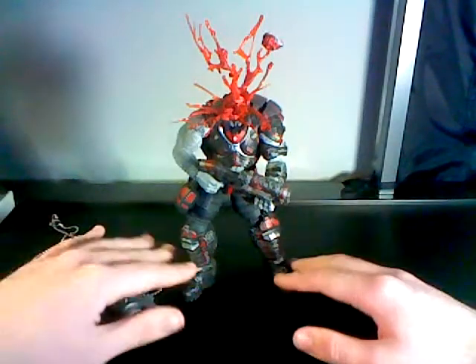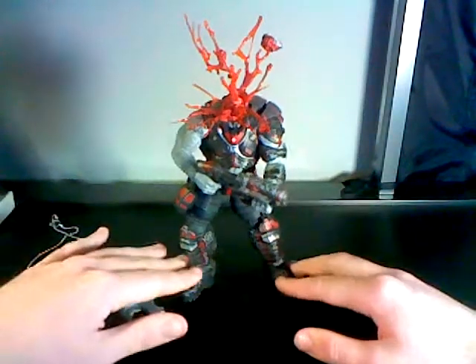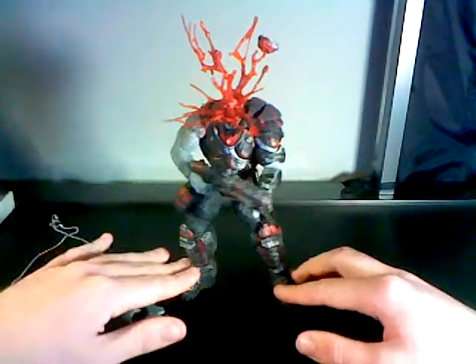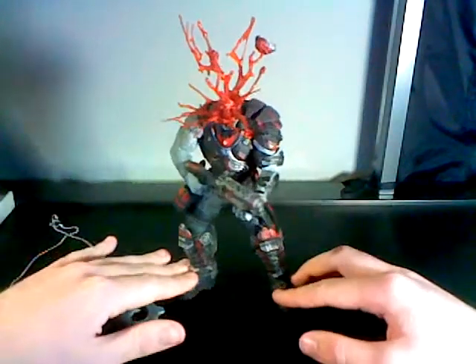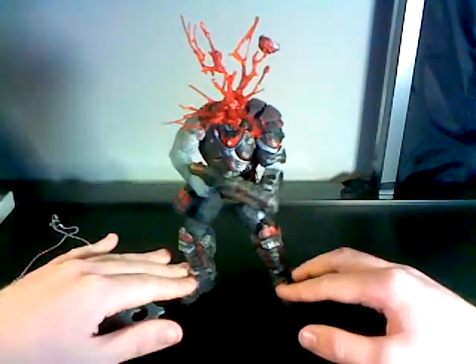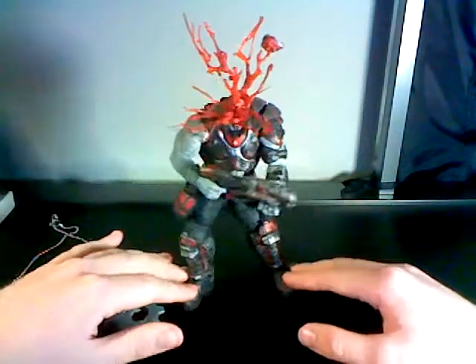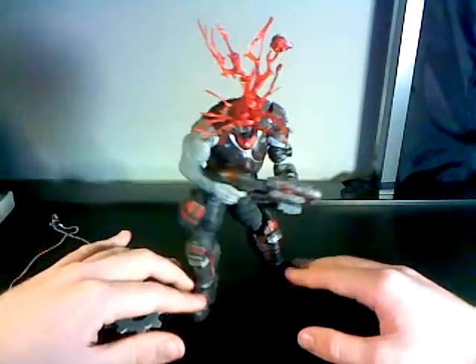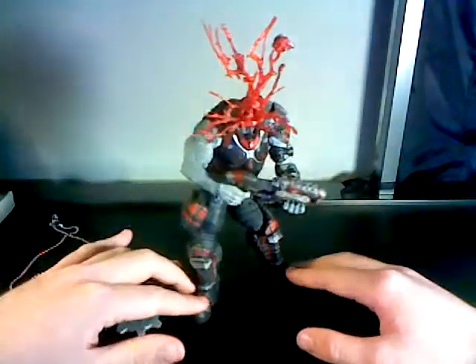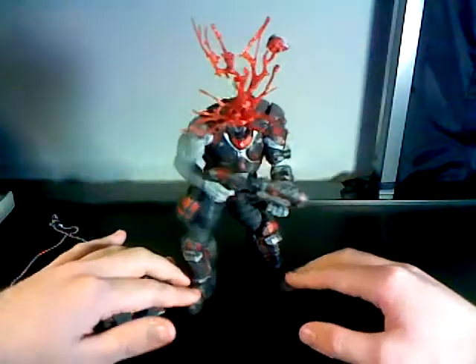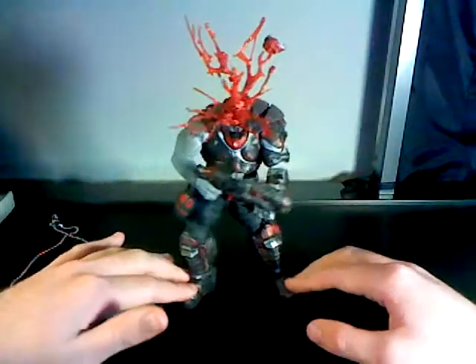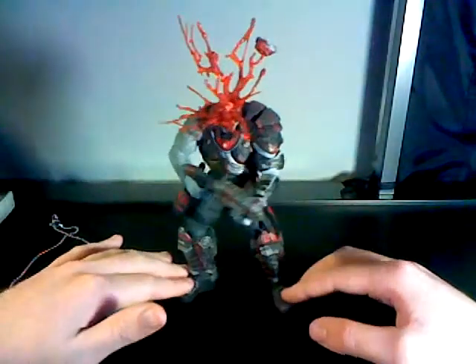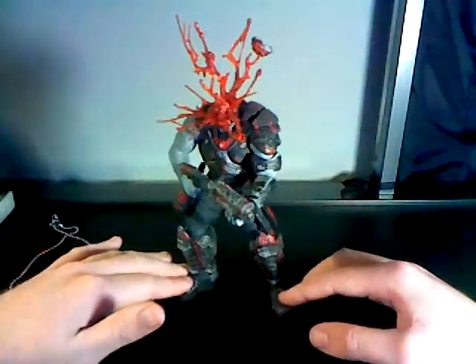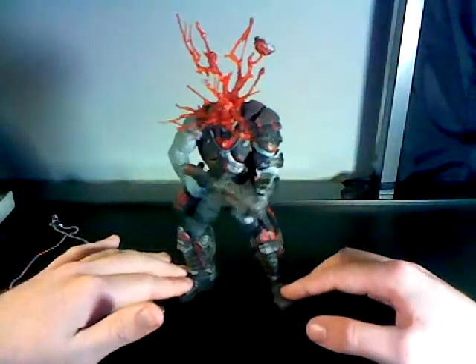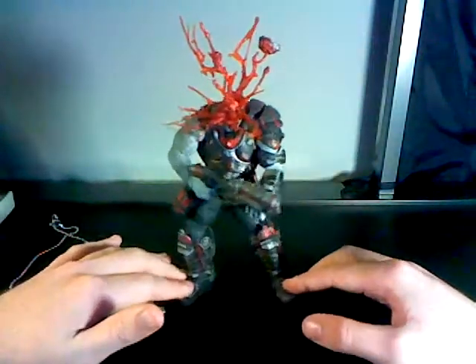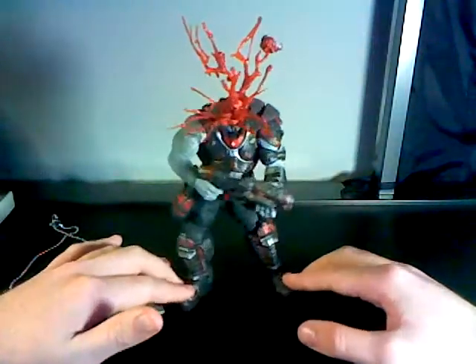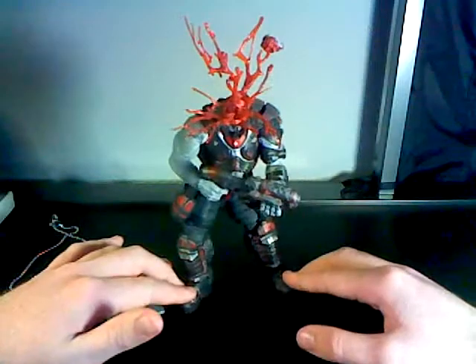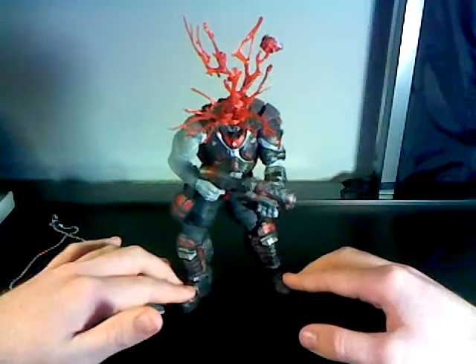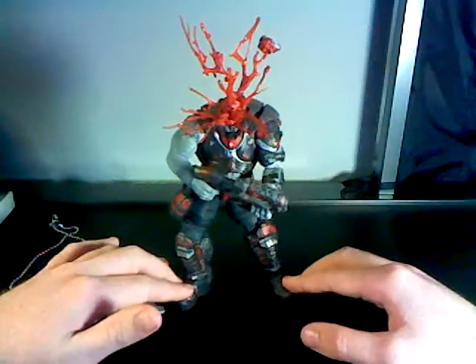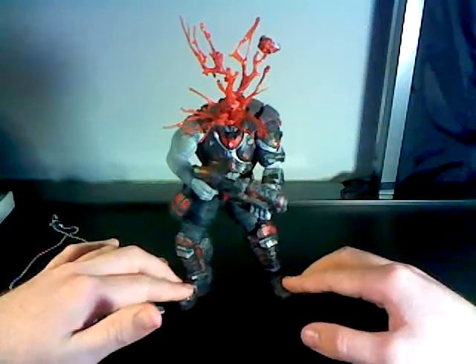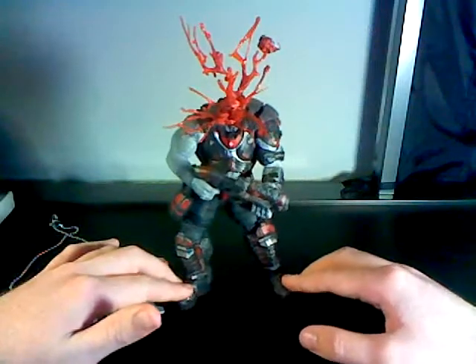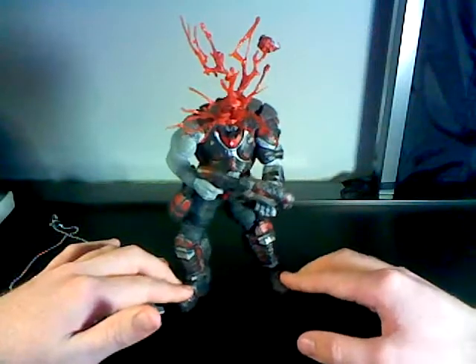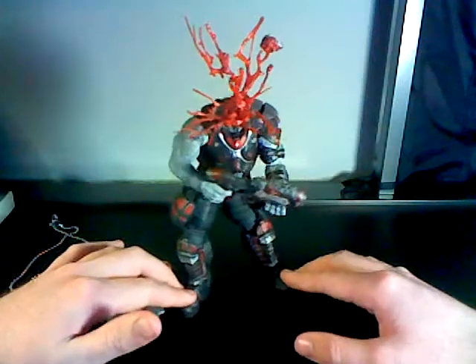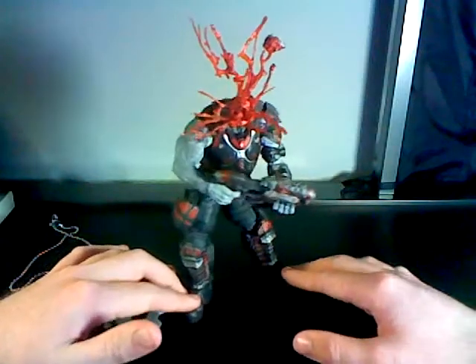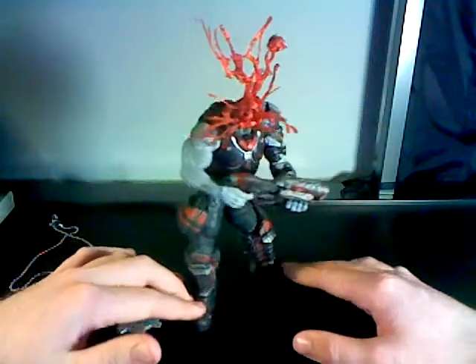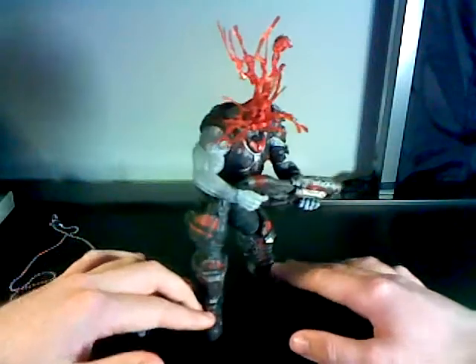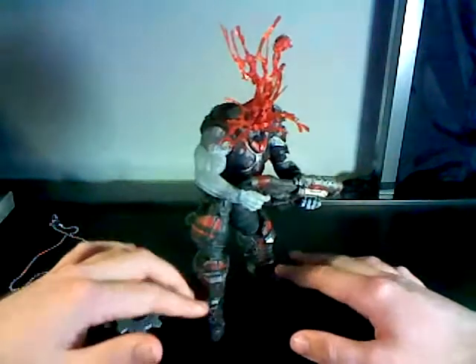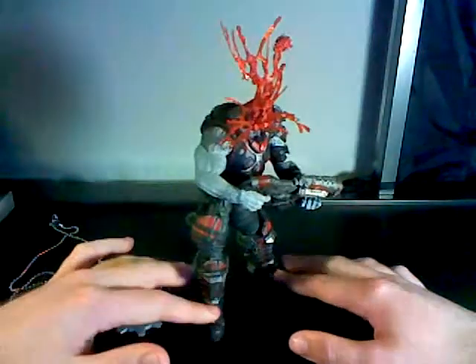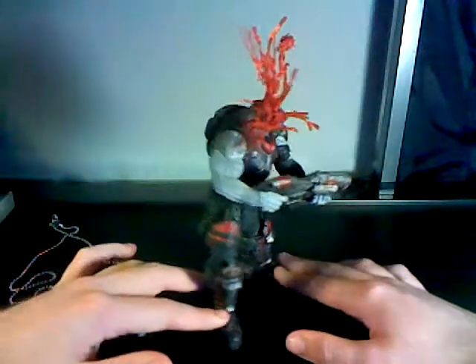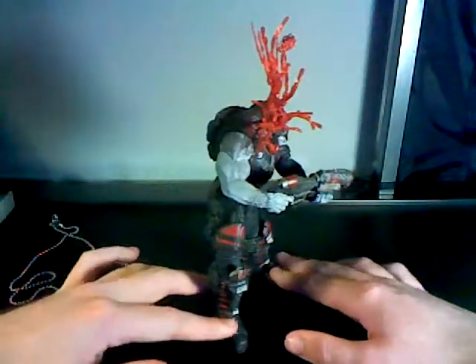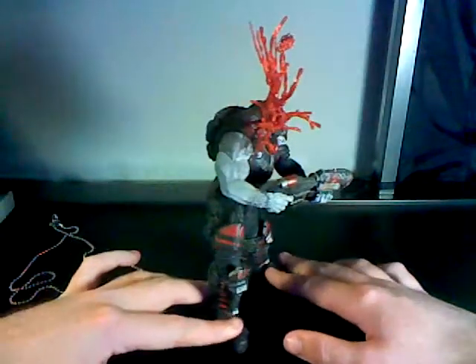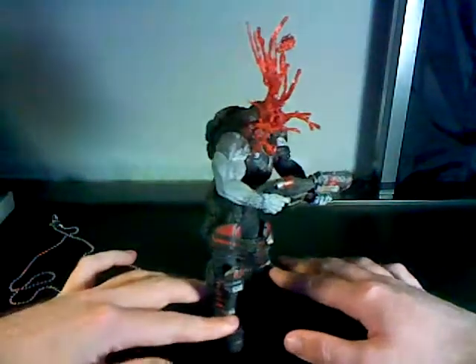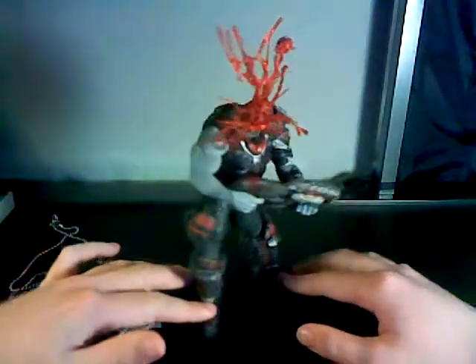But this thing is awesome. This is really awesome for display cases. This thing is hilarious.